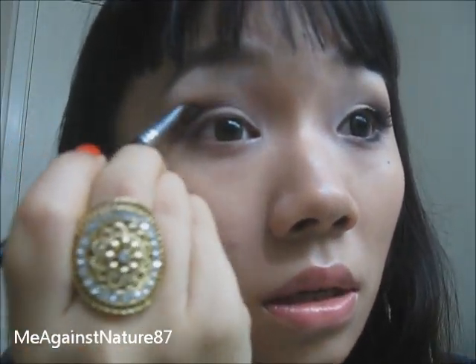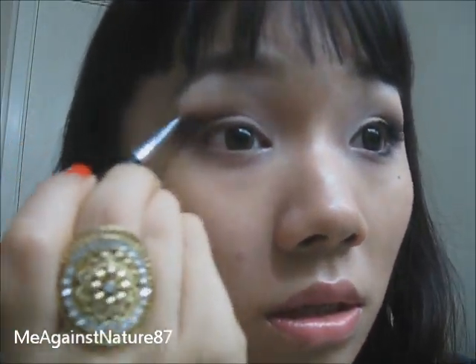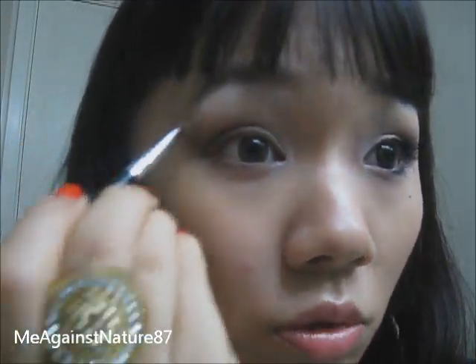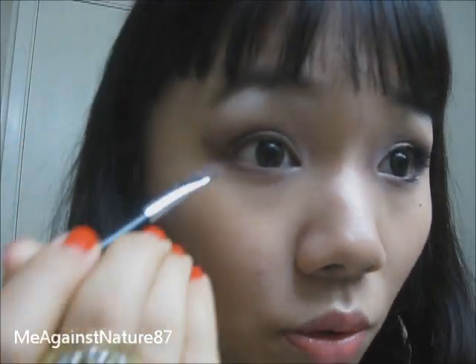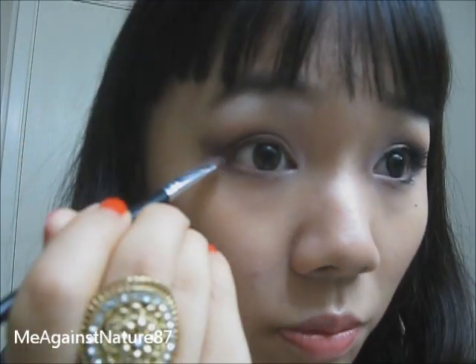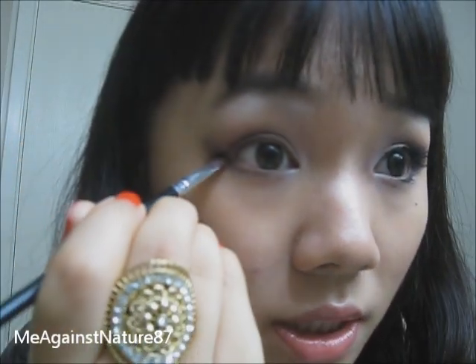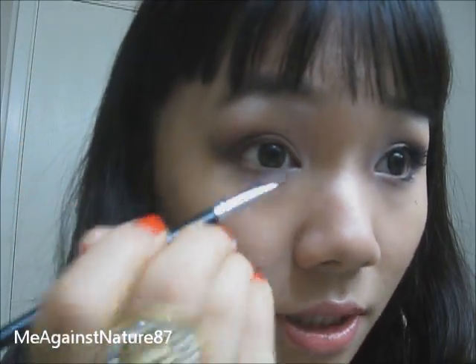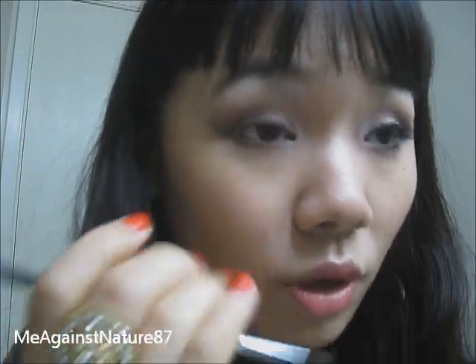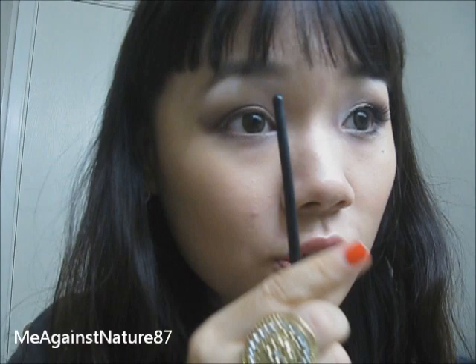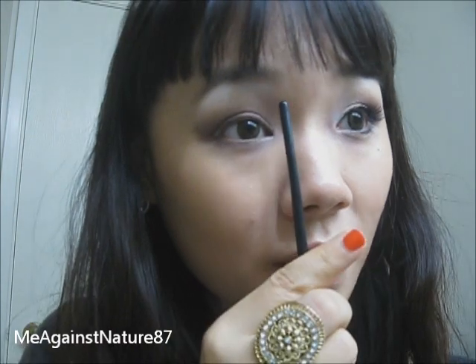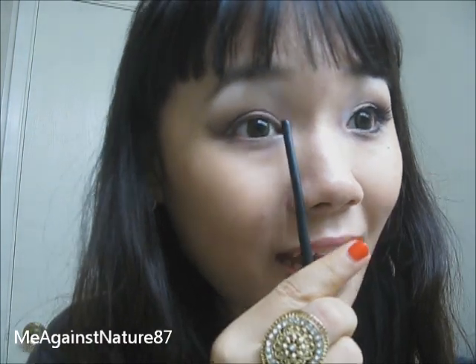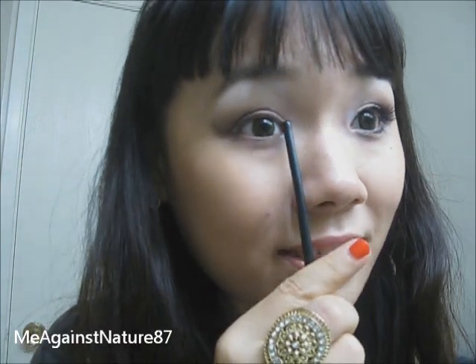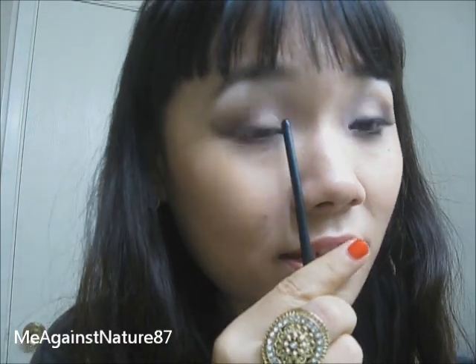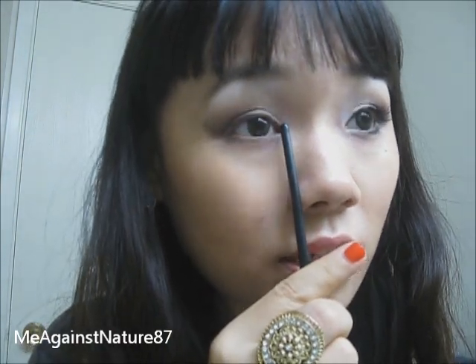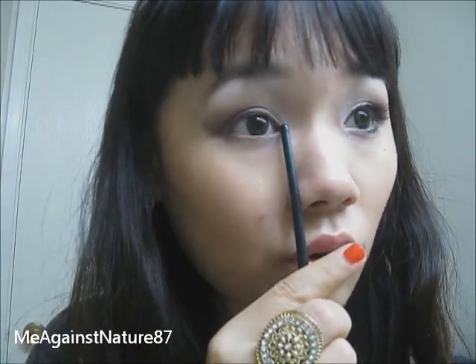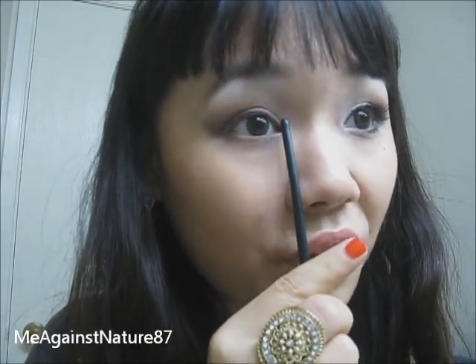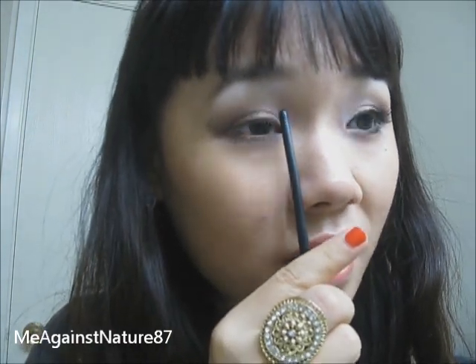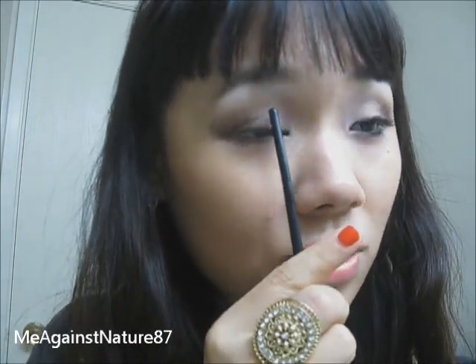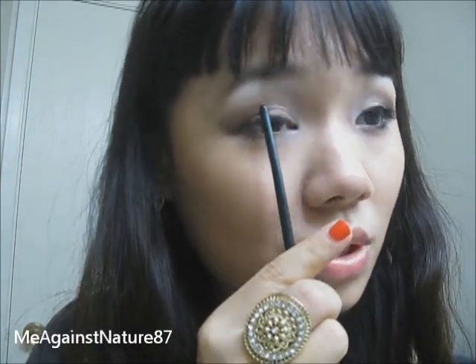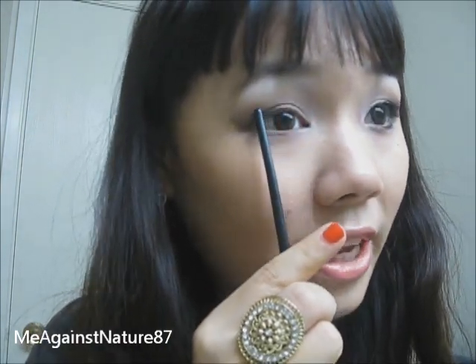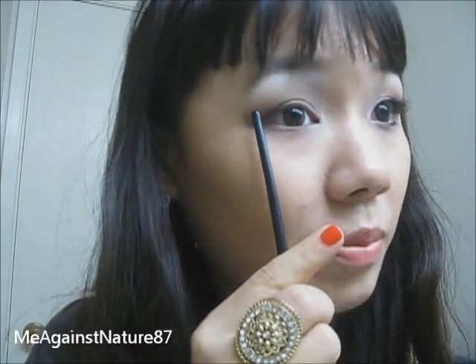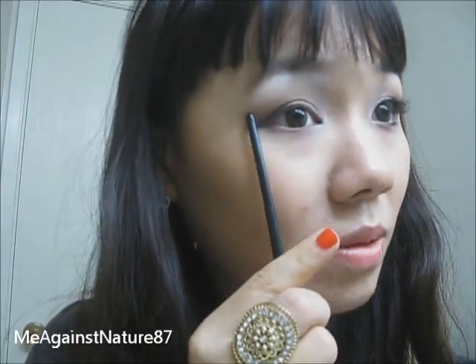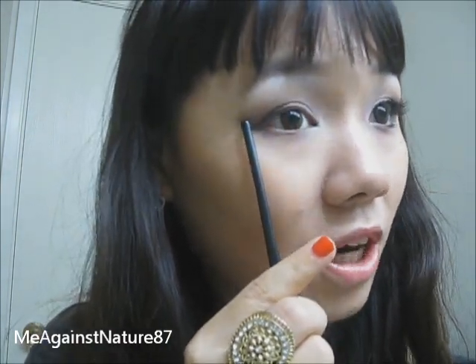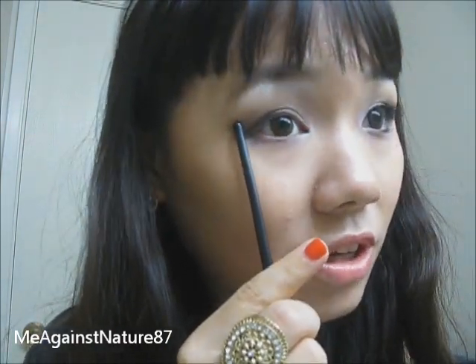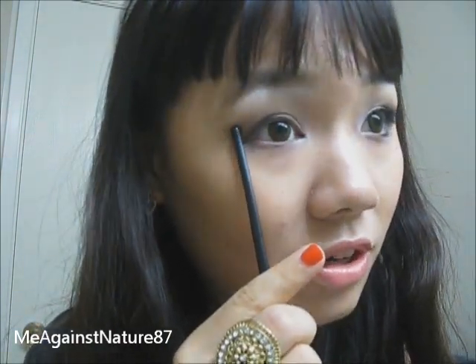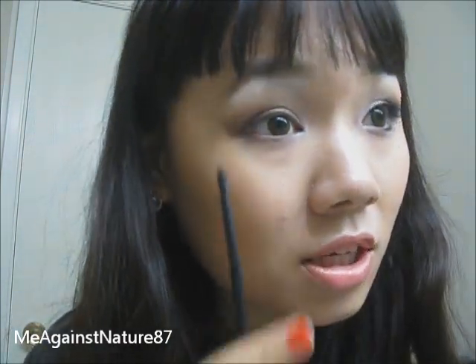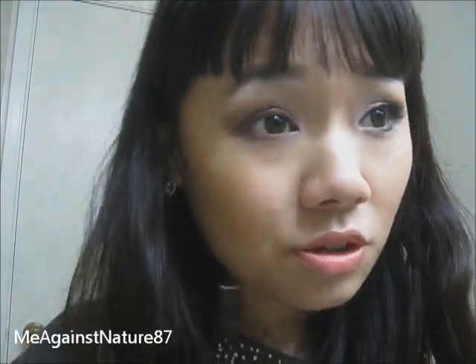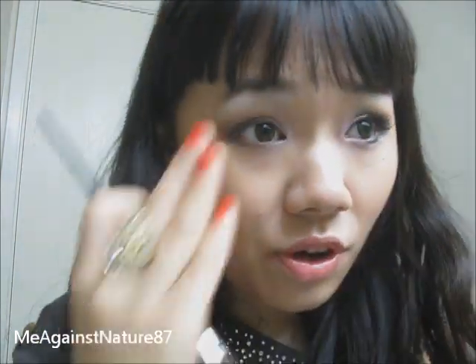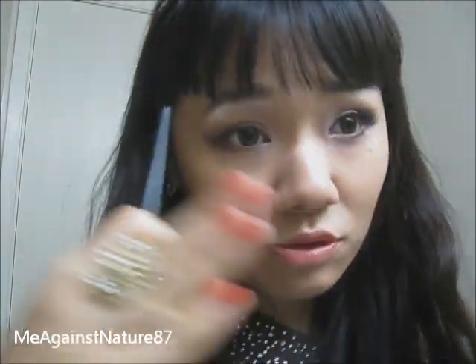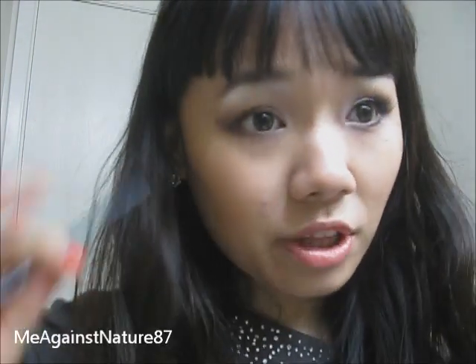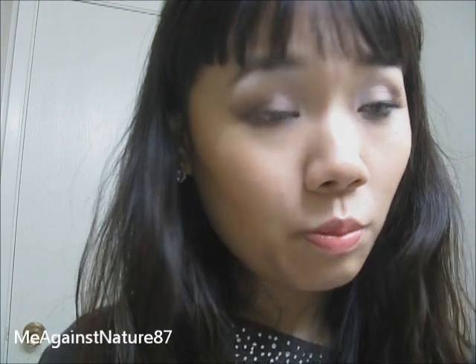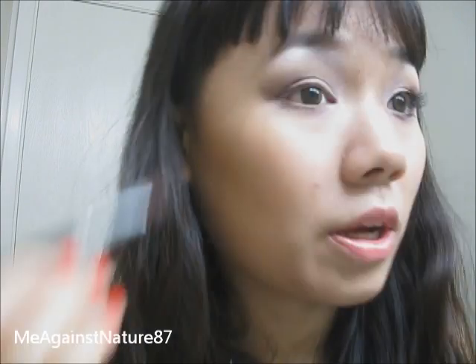The most important part is that you want it to be lighter in the inner corner of your eyes, to slightly become darker toward the outer corner, so that your eyes really open up.